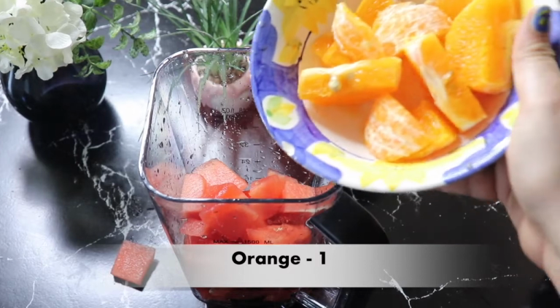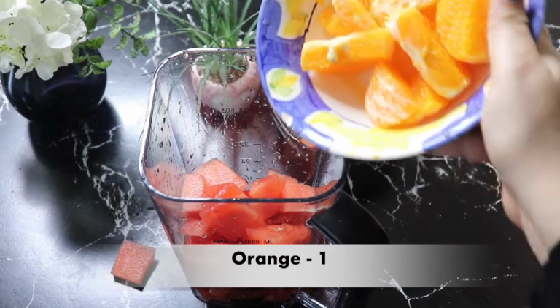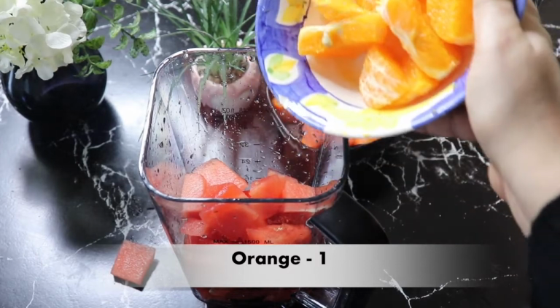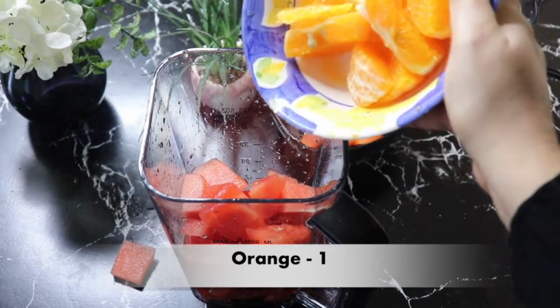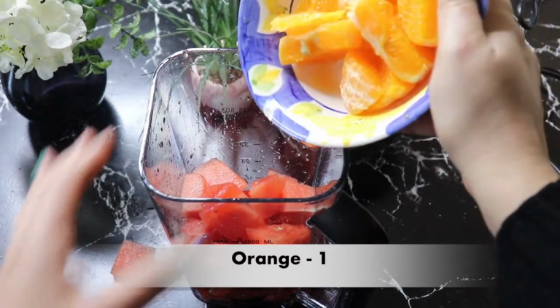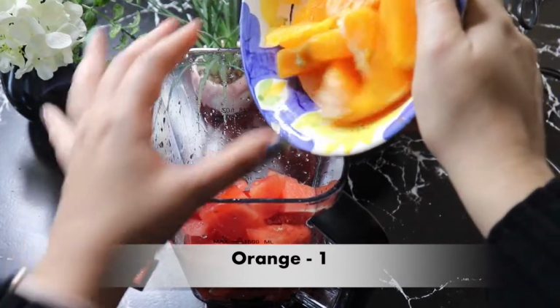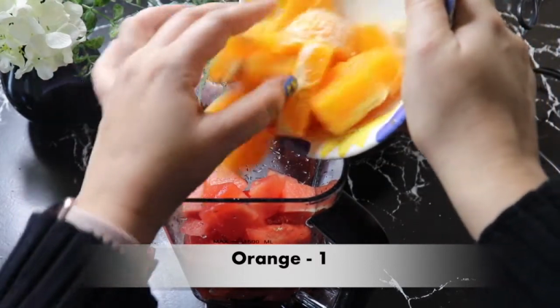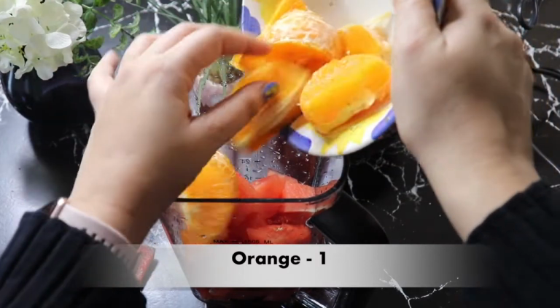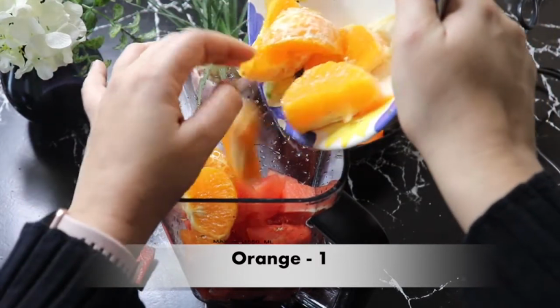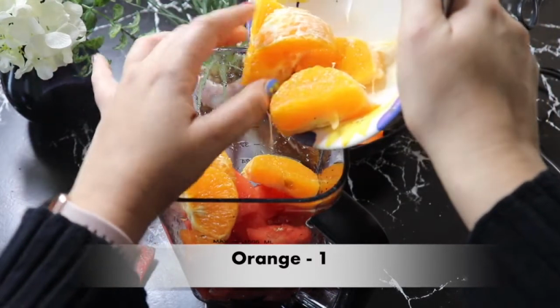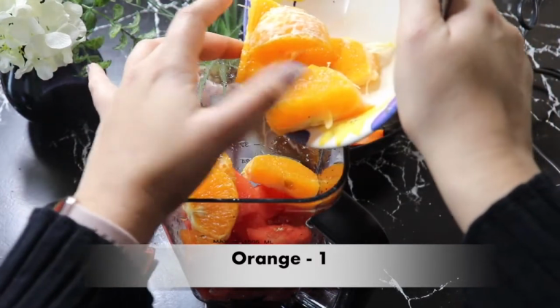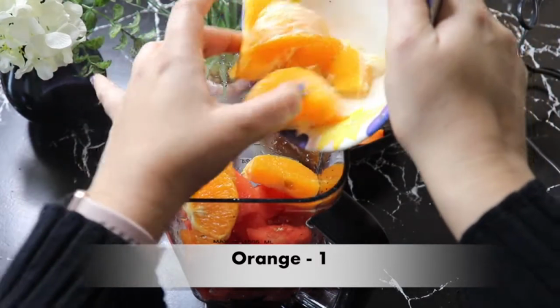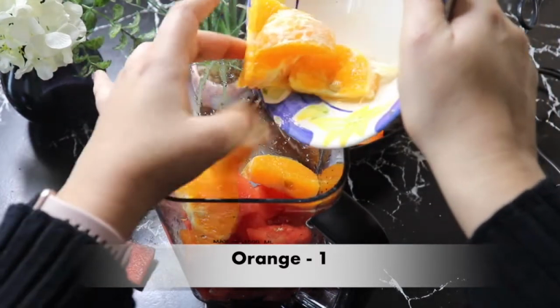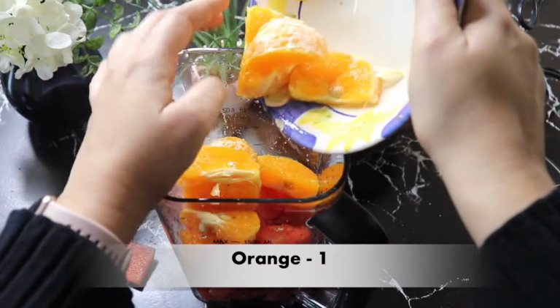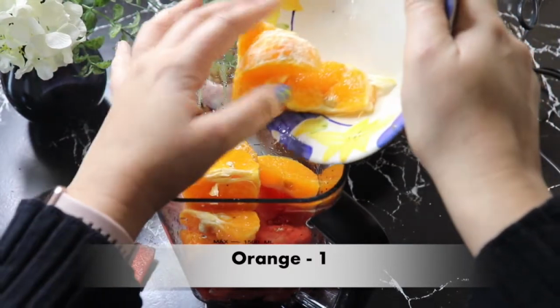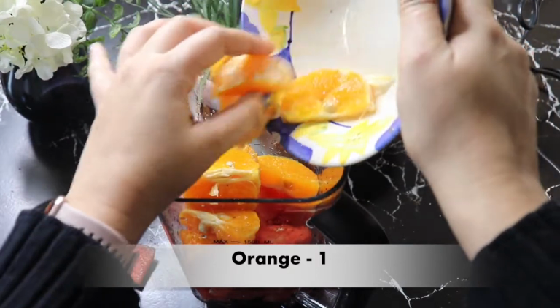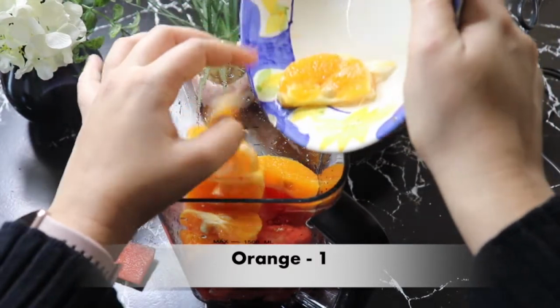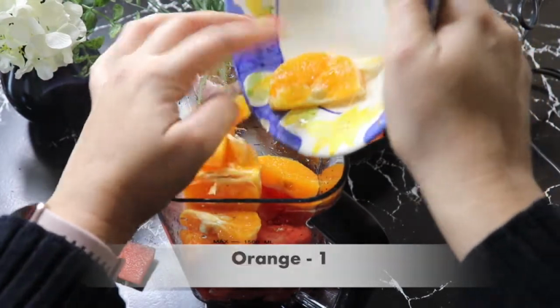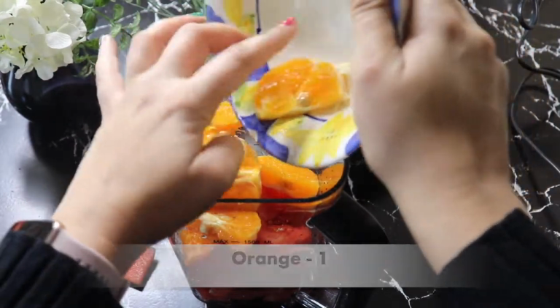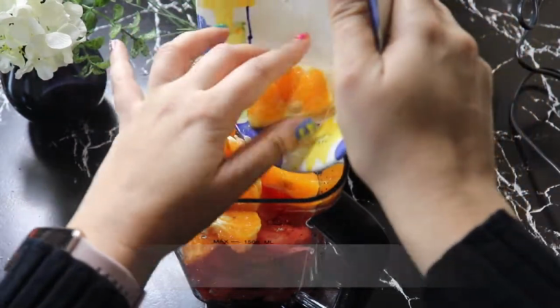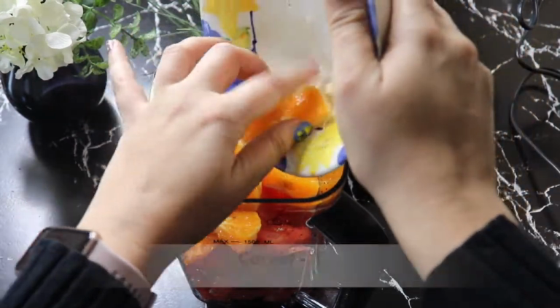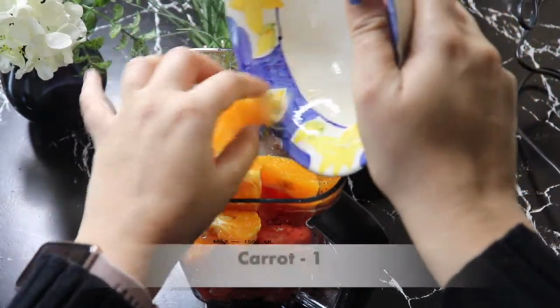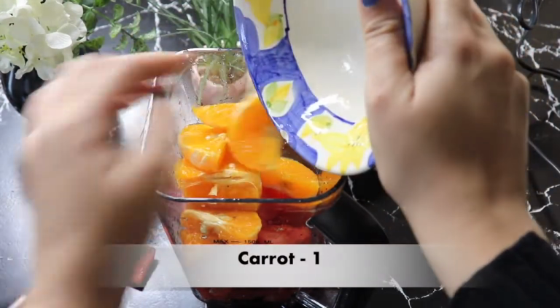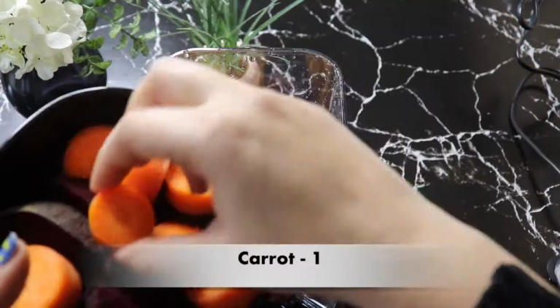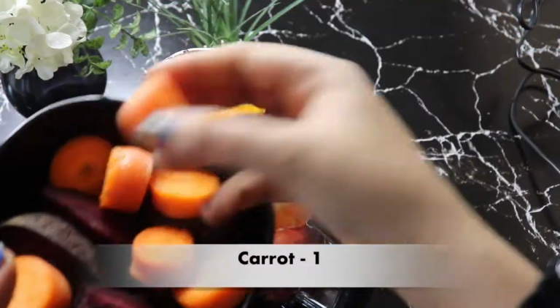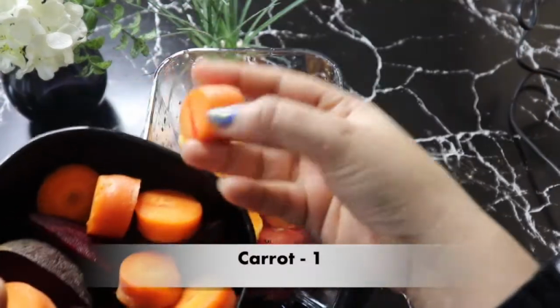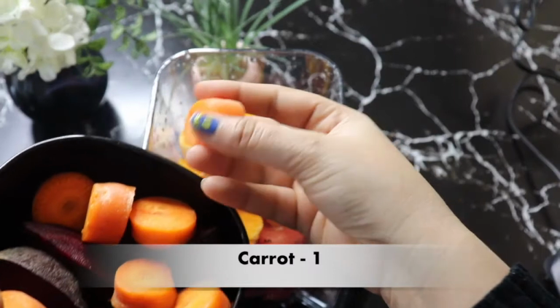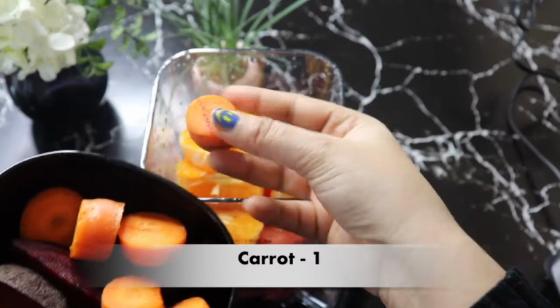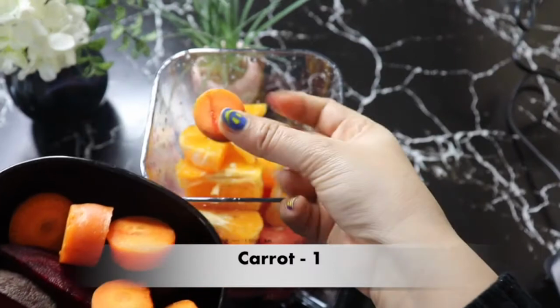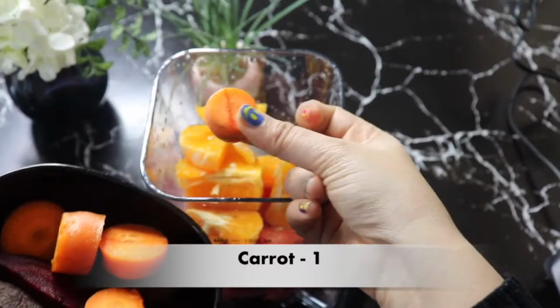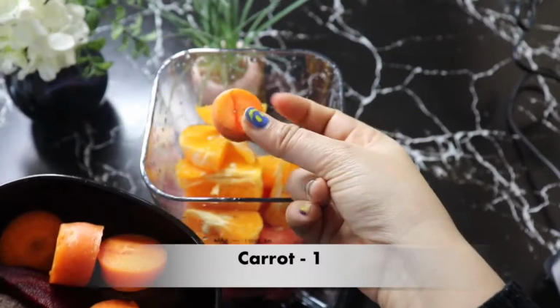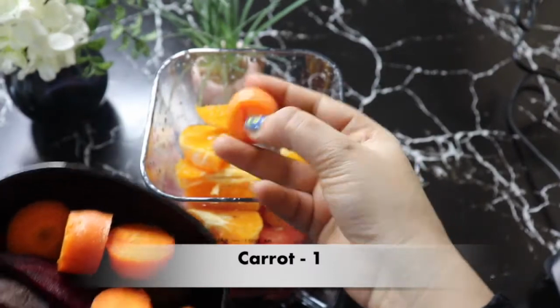Then I have an orange. In orange, there are folate, calcium, and vitamin C which helps in iron absorption.